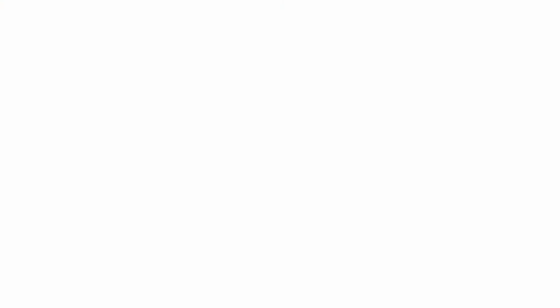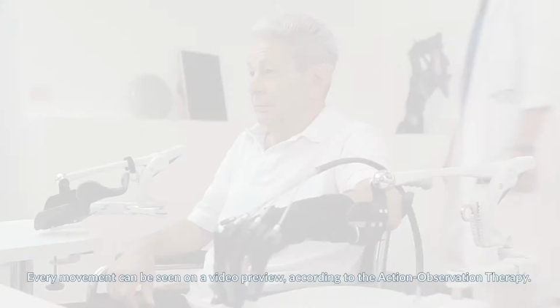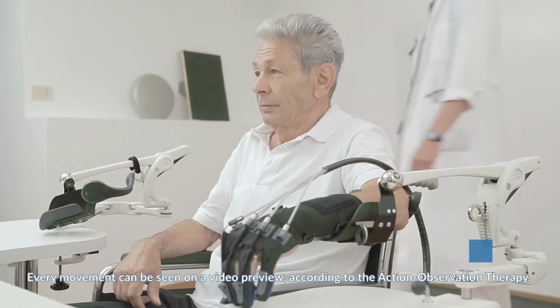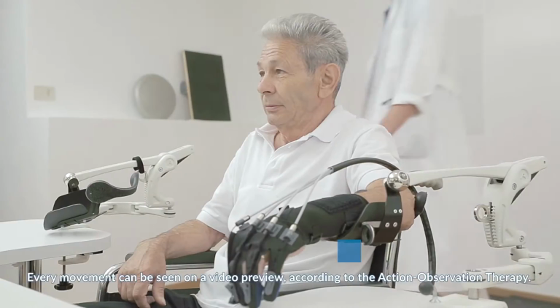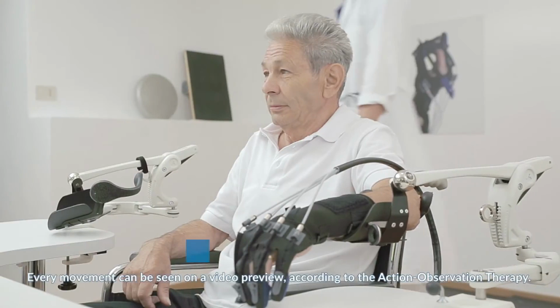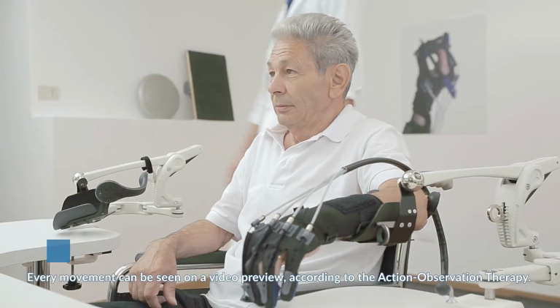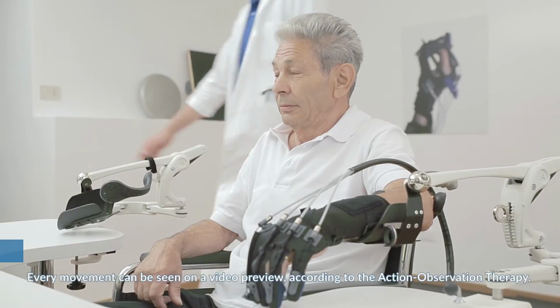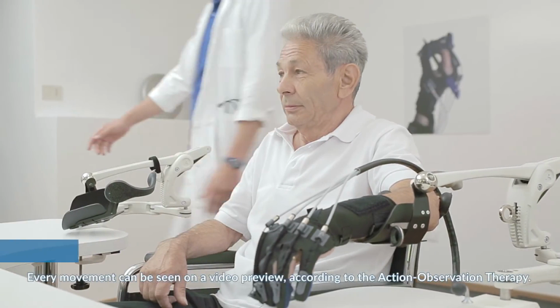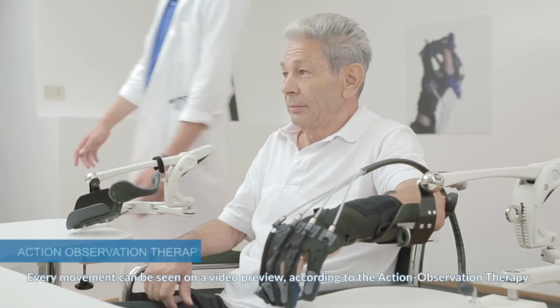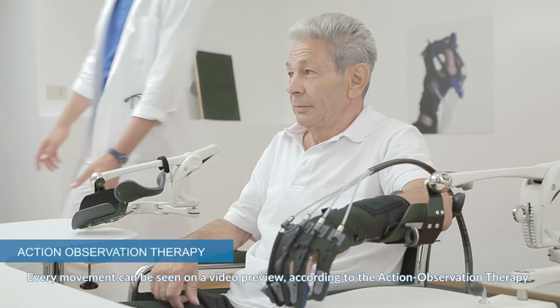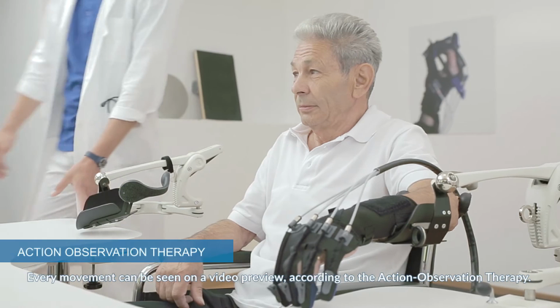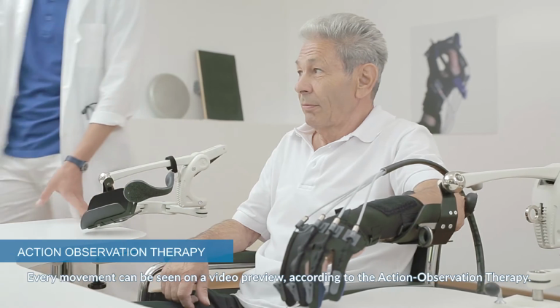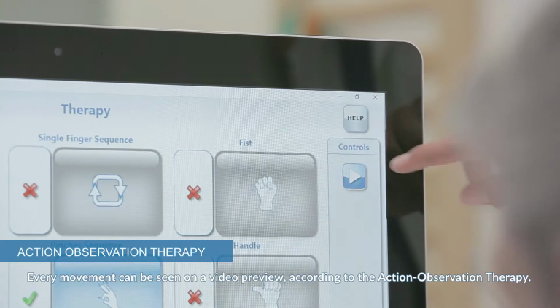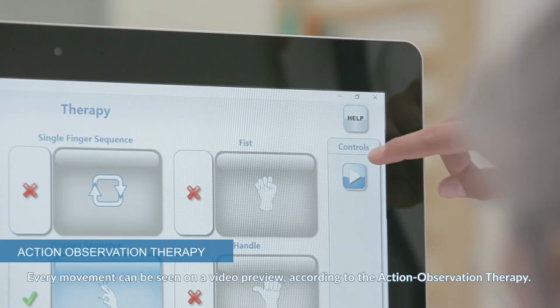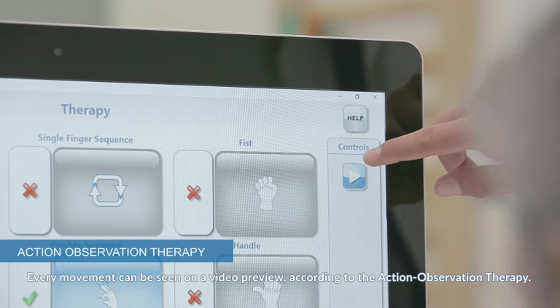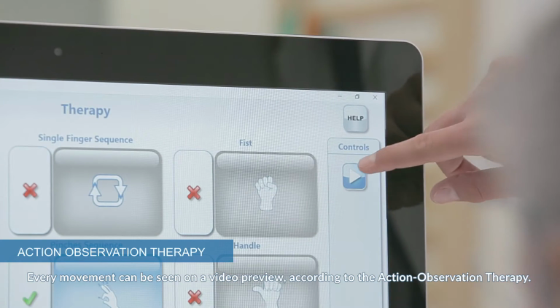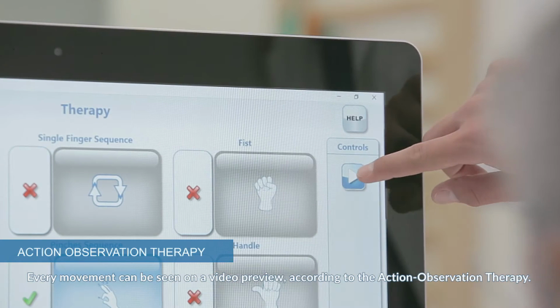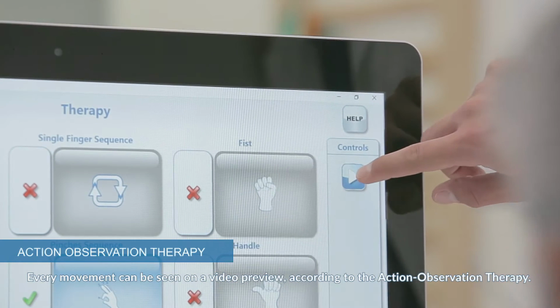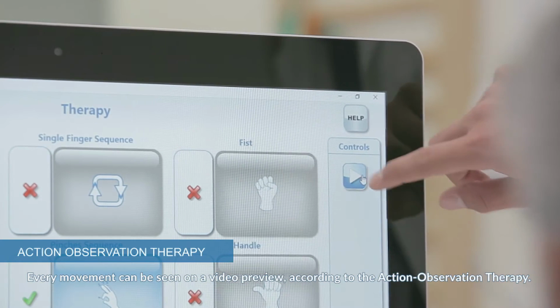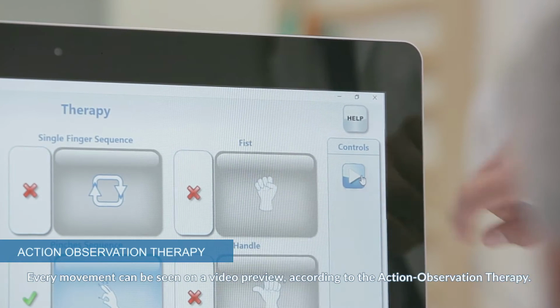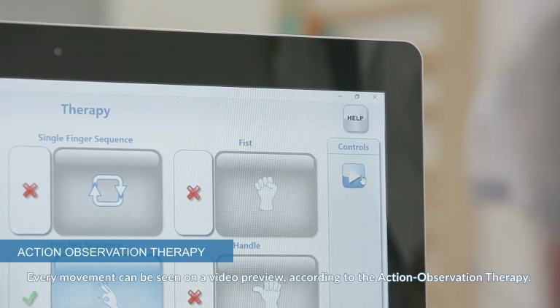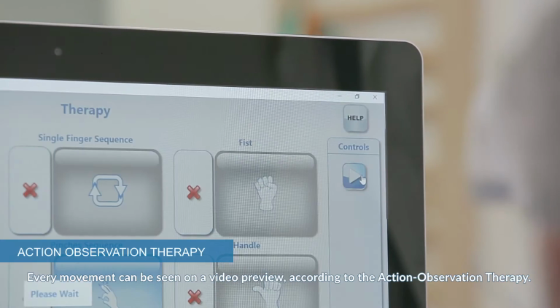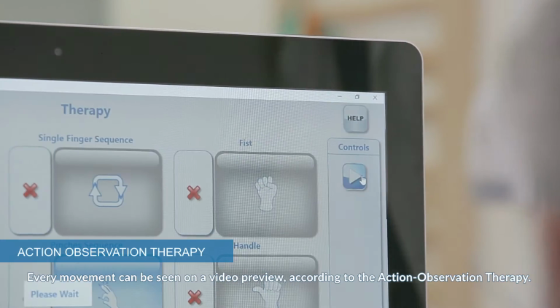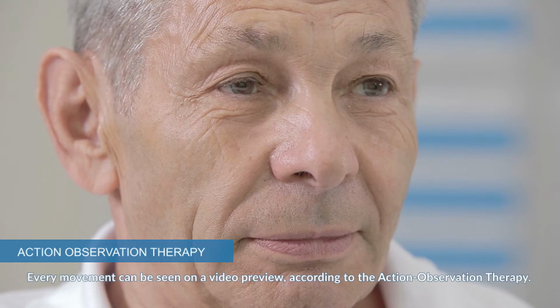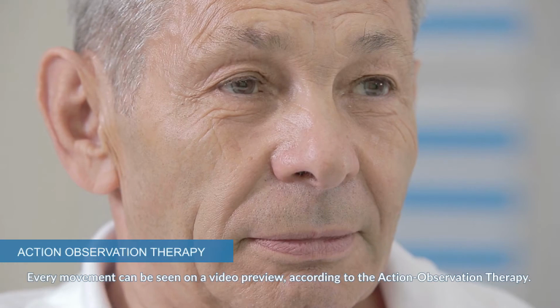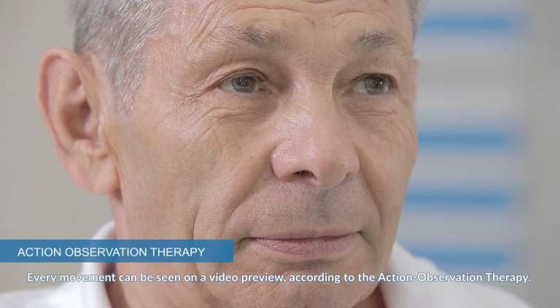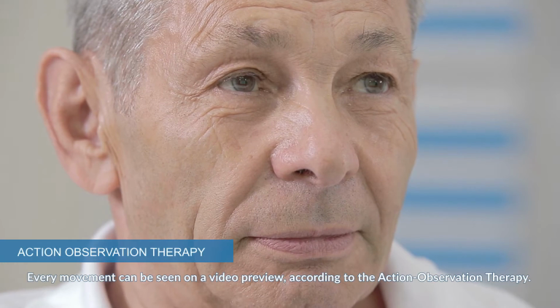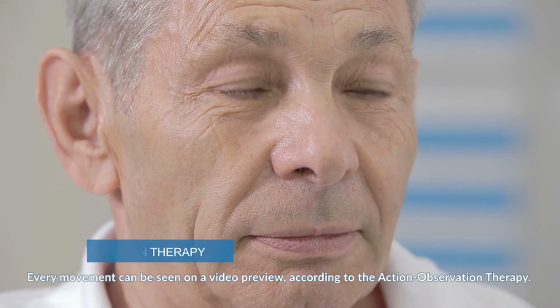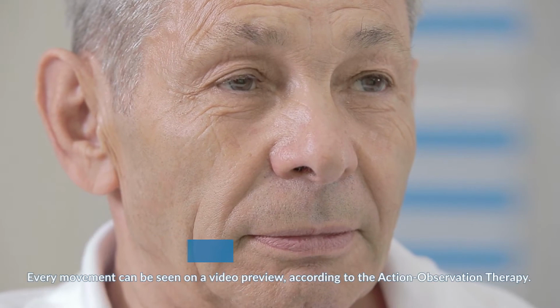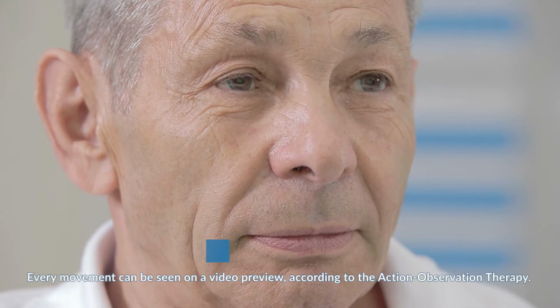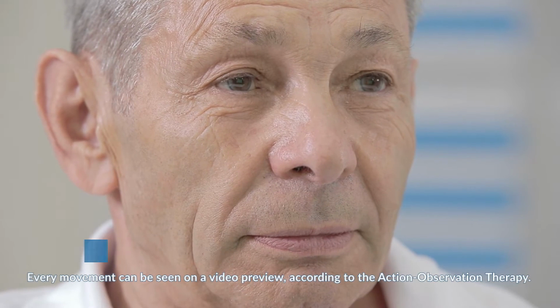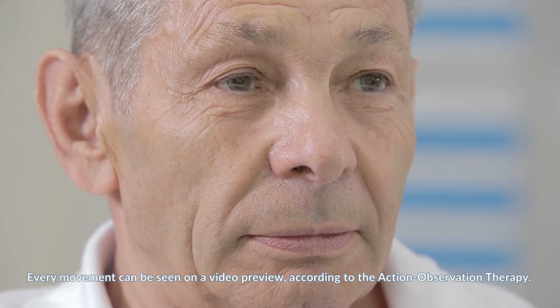Every movement can be seen on a video preview according to the action observation therapy.